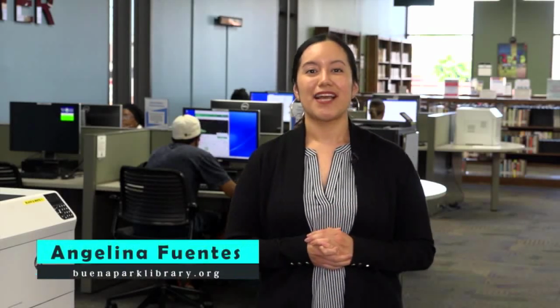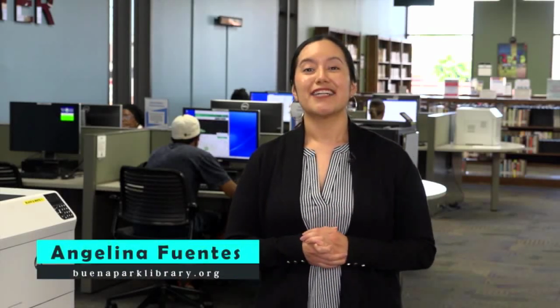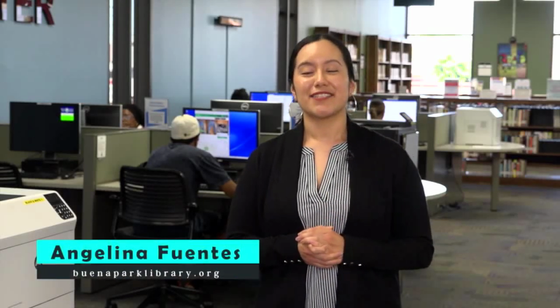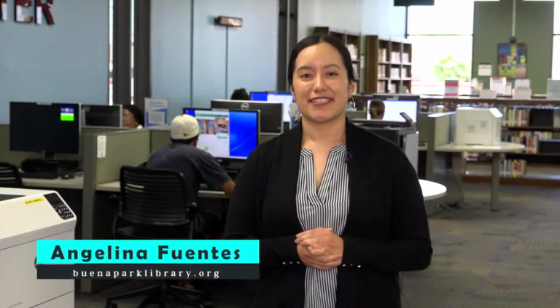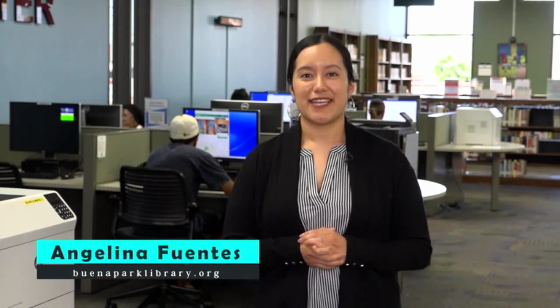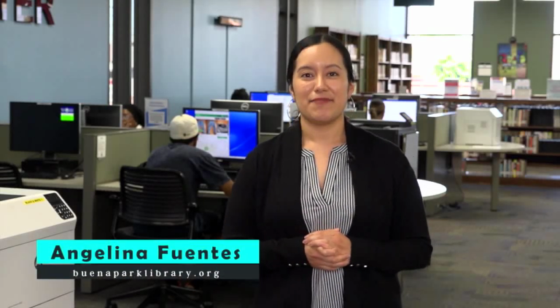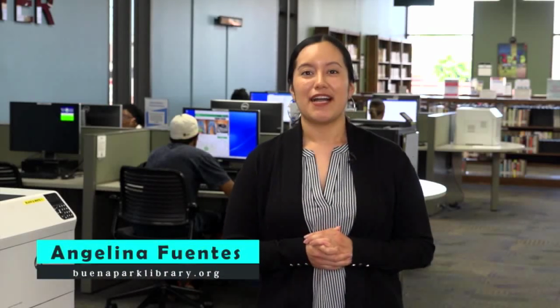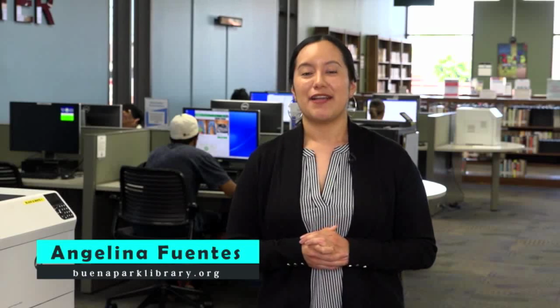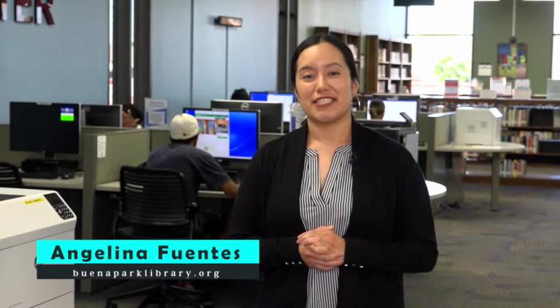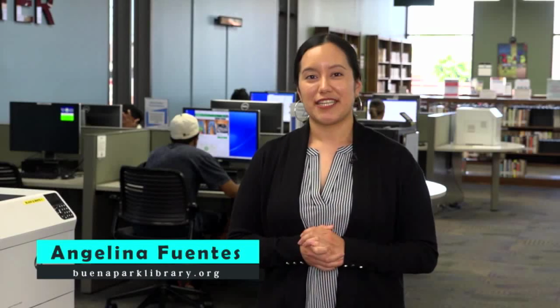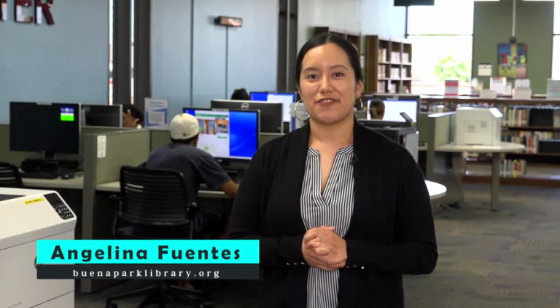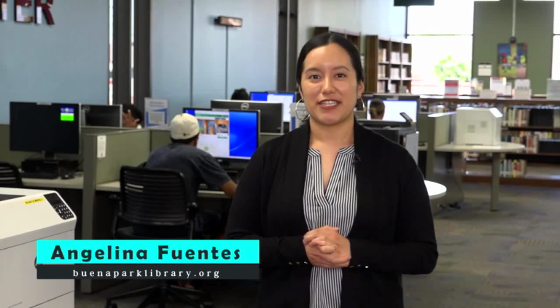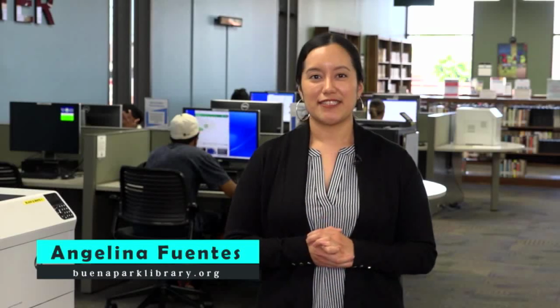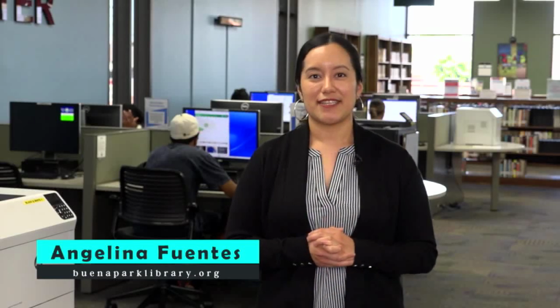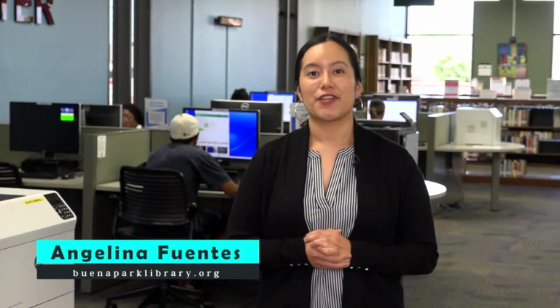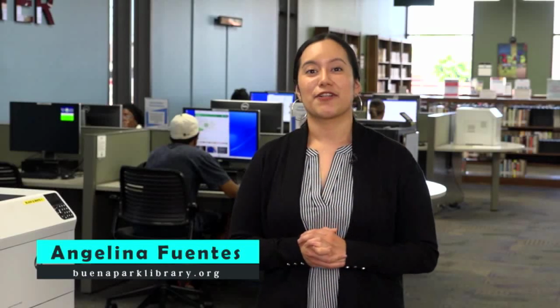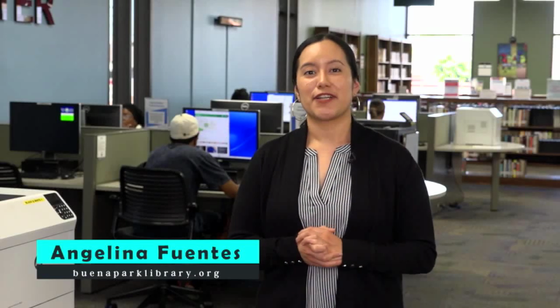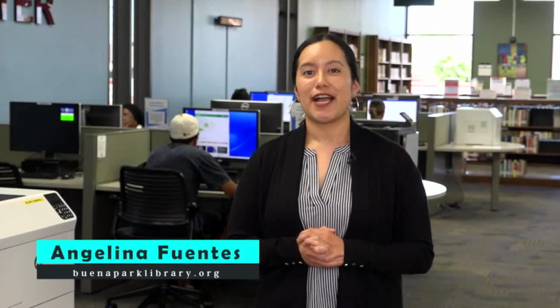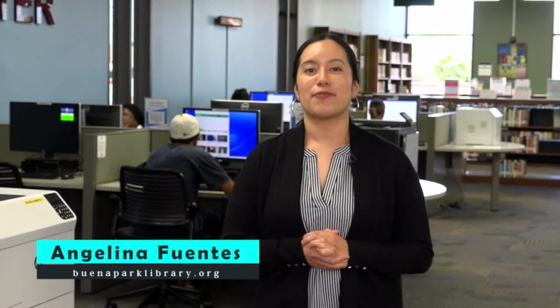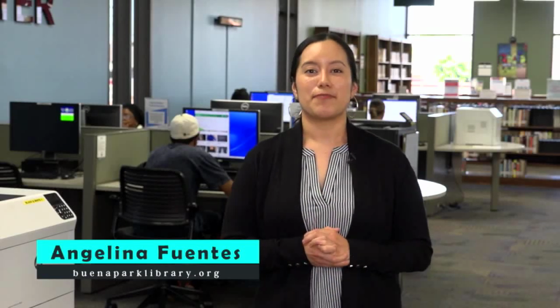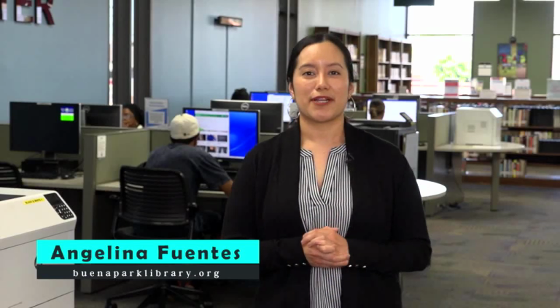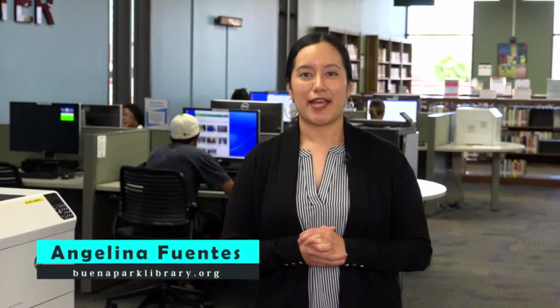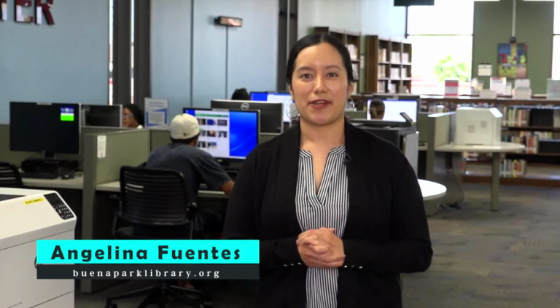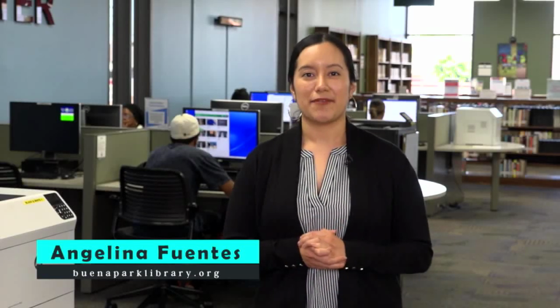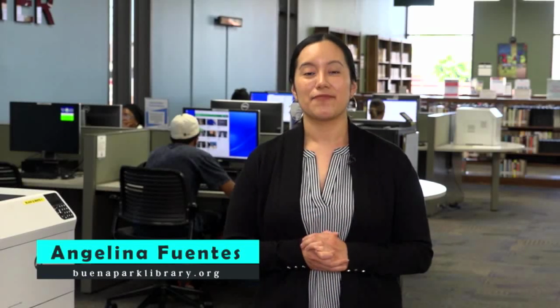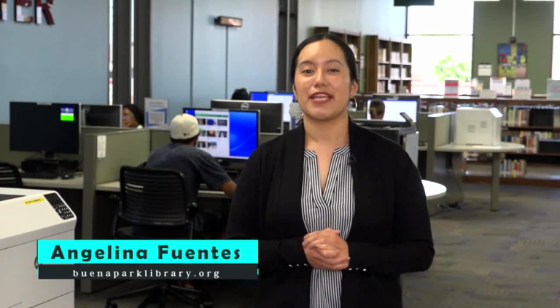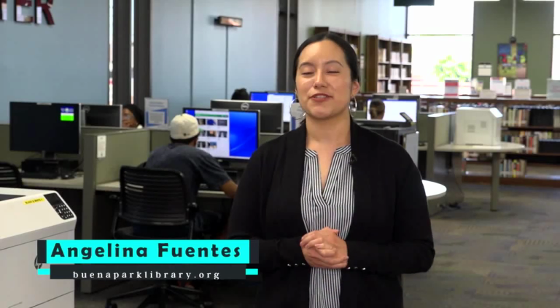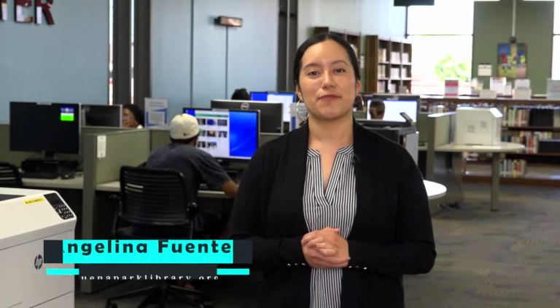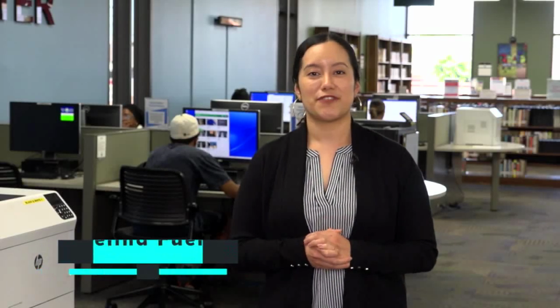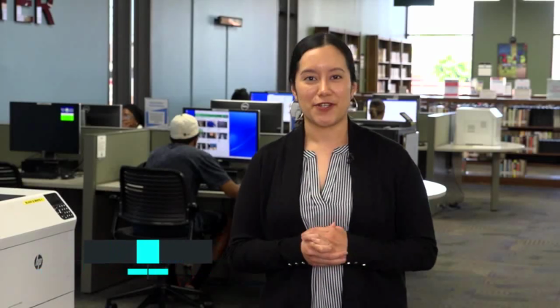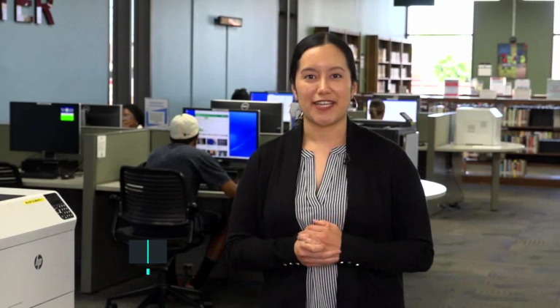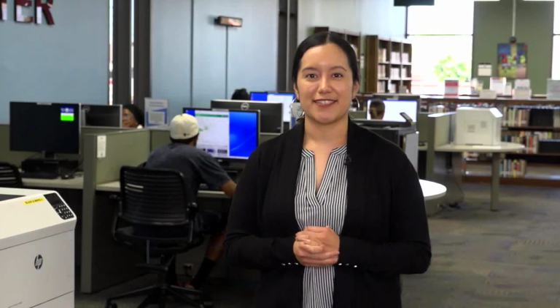Until next time, I'm Angelina Fuentes, your Clerk at Buena Park Library. Thank you so much for joining us.